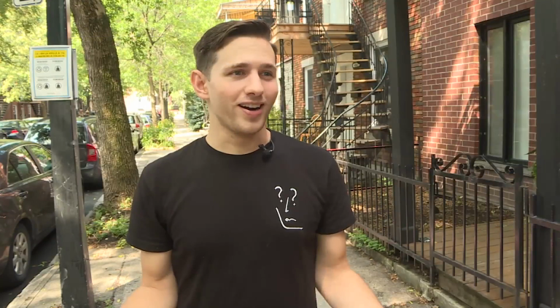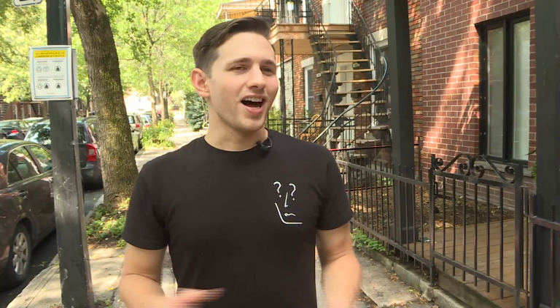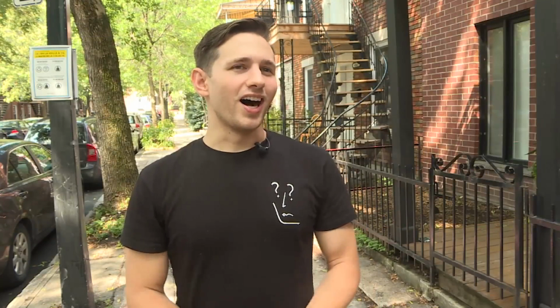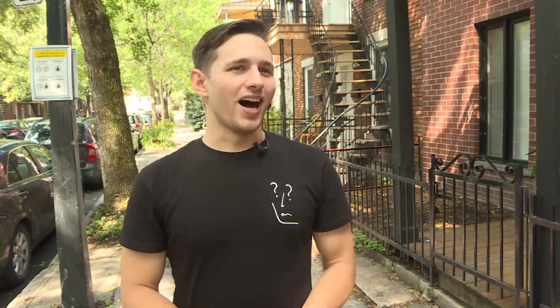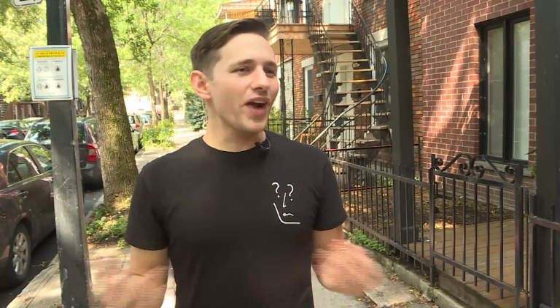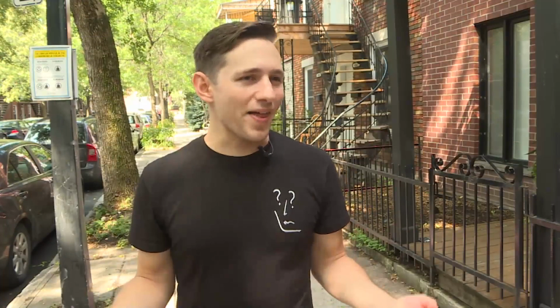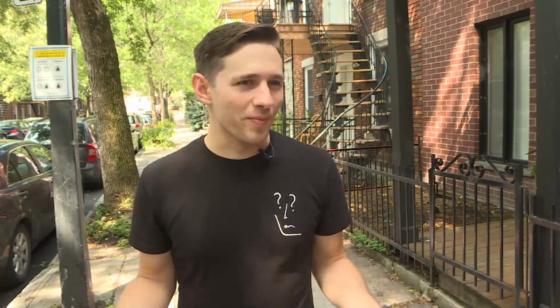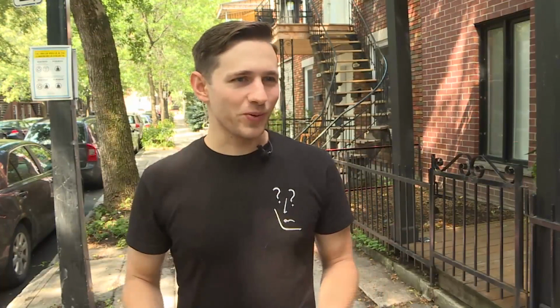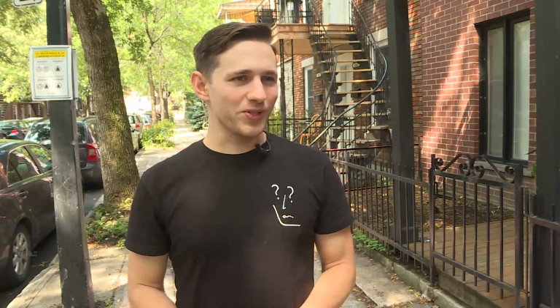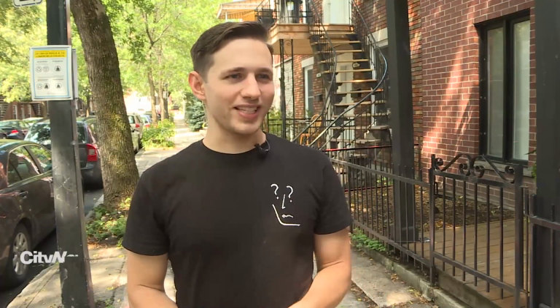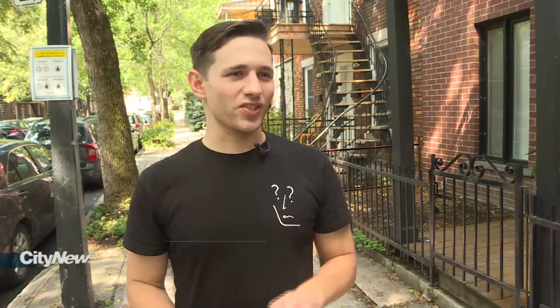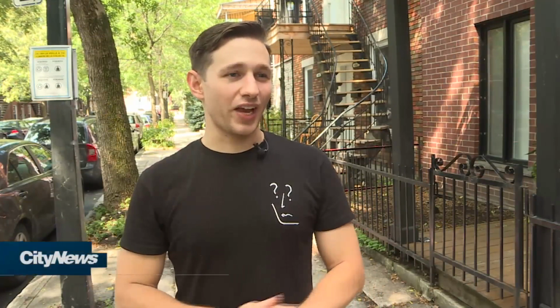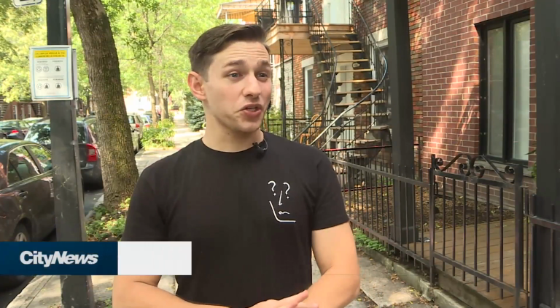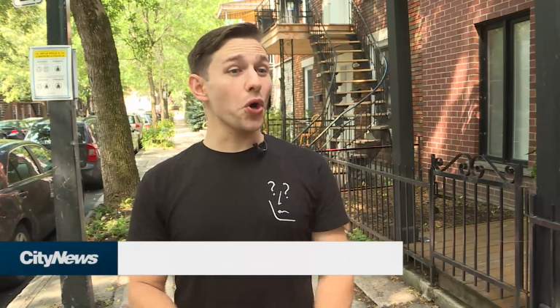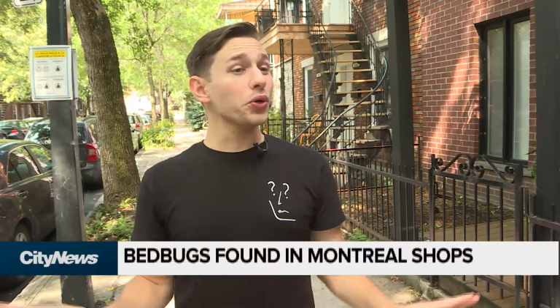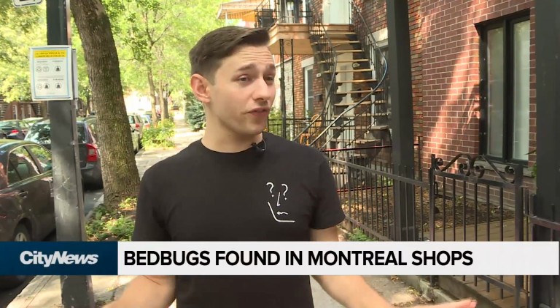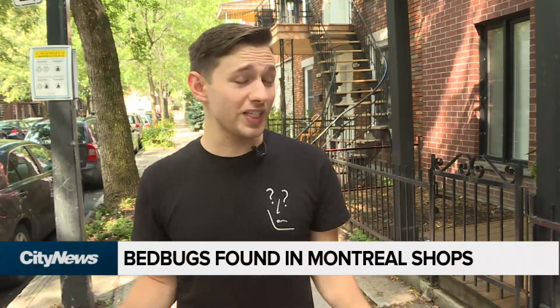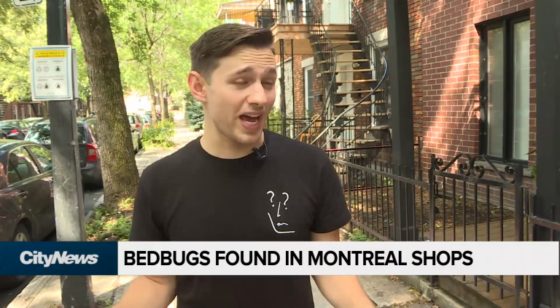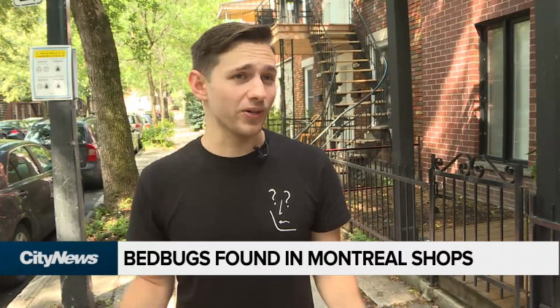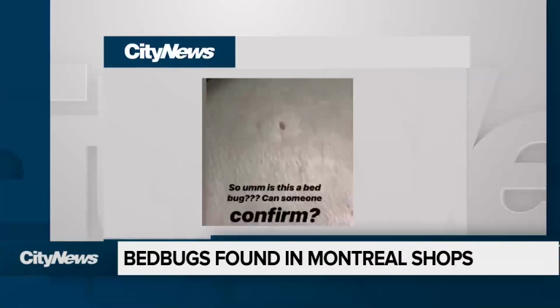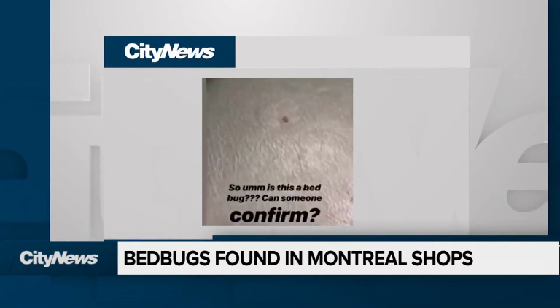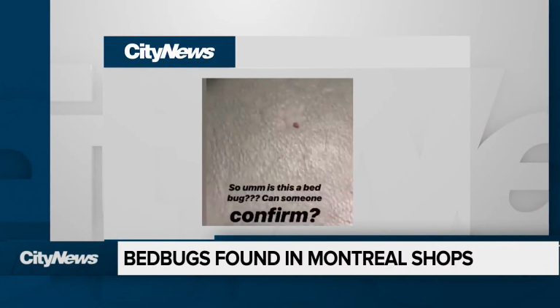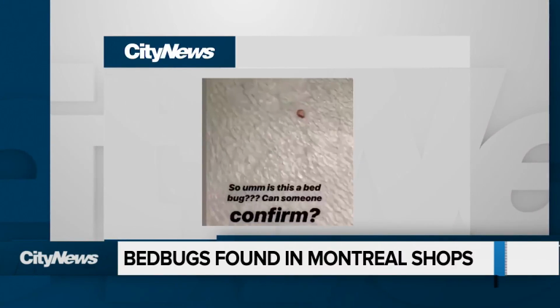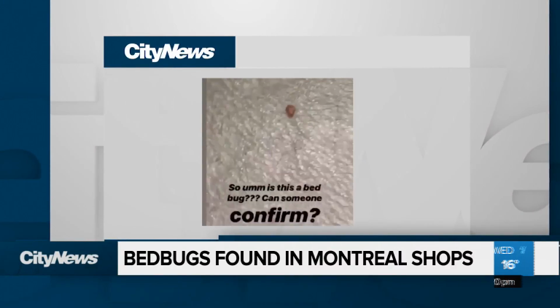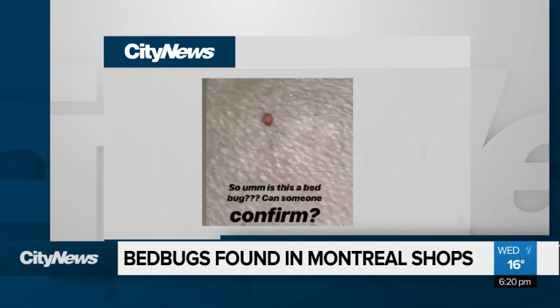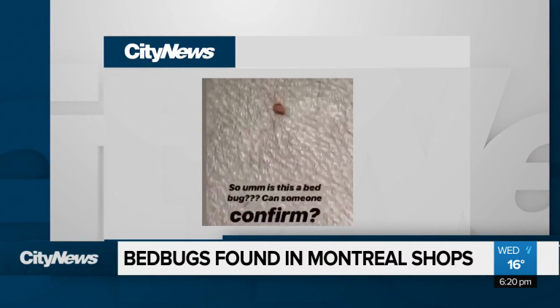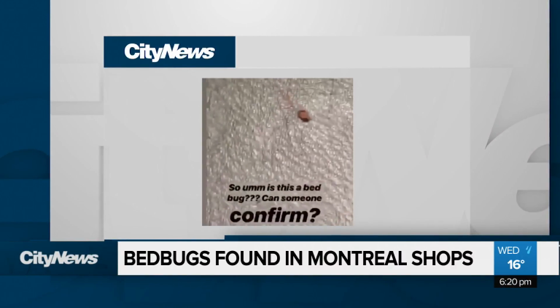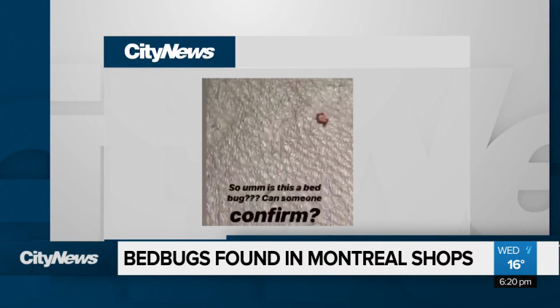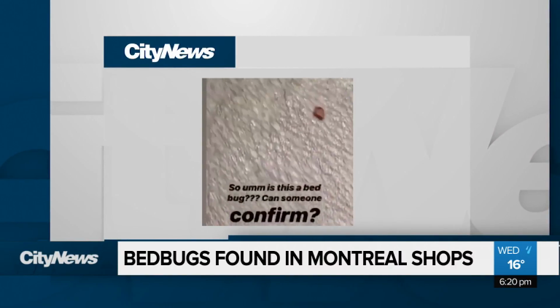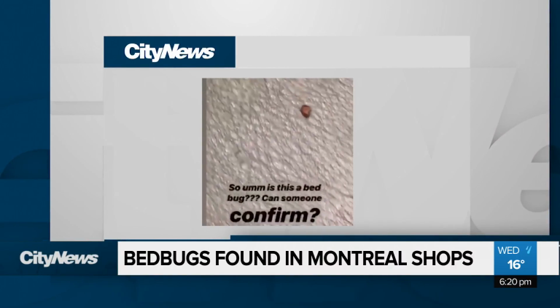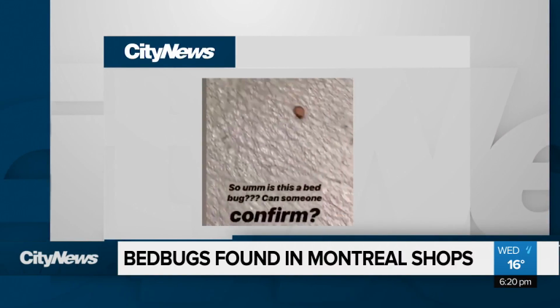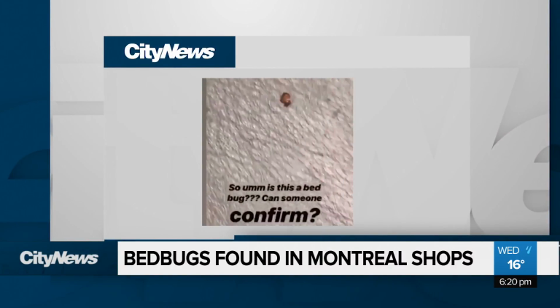Terror. I've never had them, but it's one of those things that just totally freaks me out. Lately, Montreal retail shoppers are feeling a little itchy.